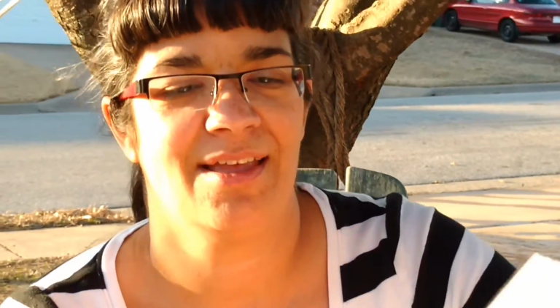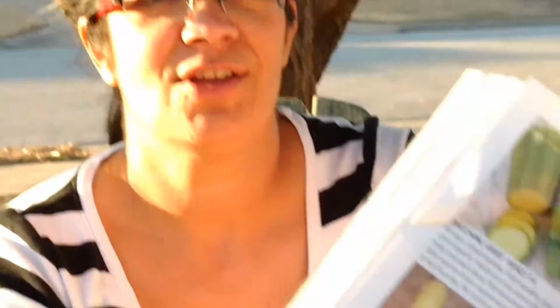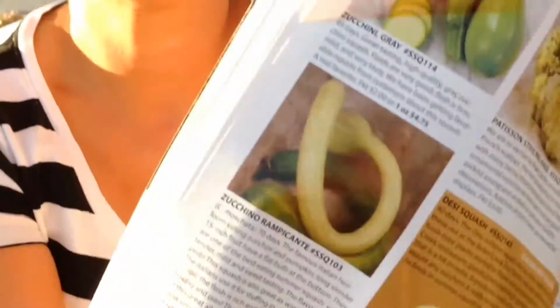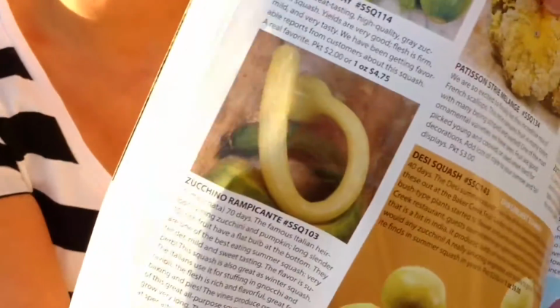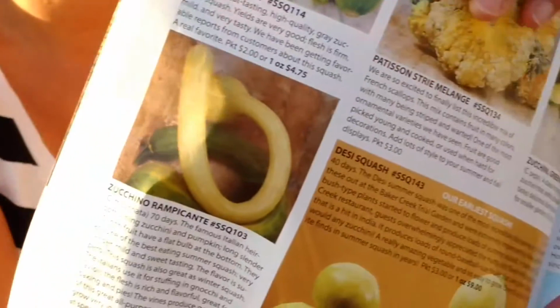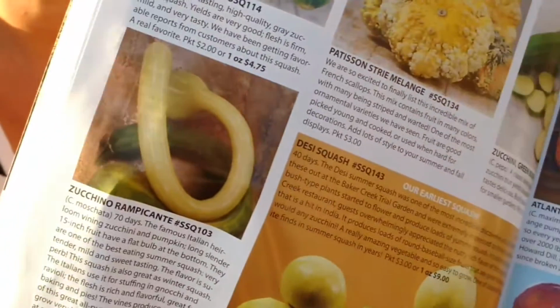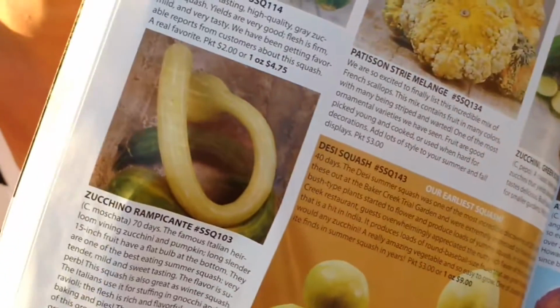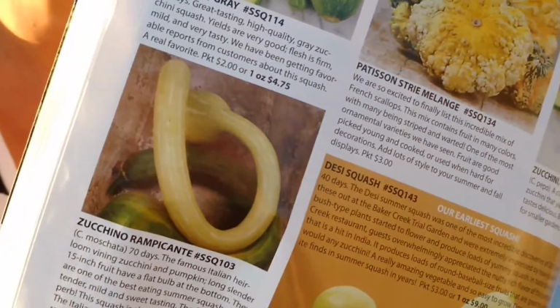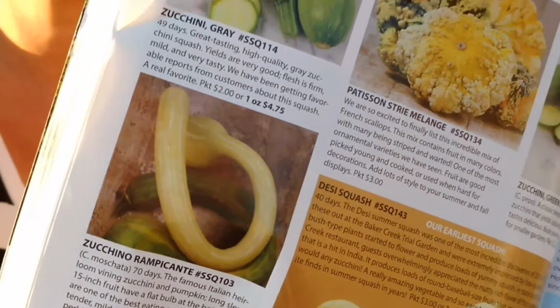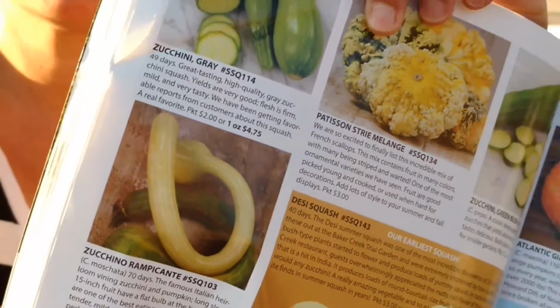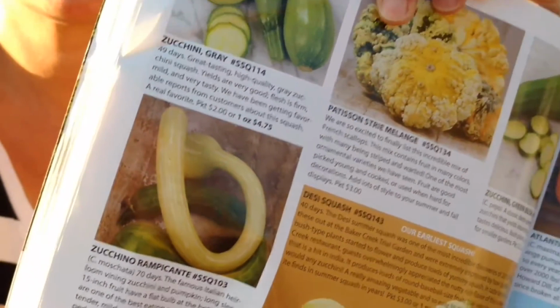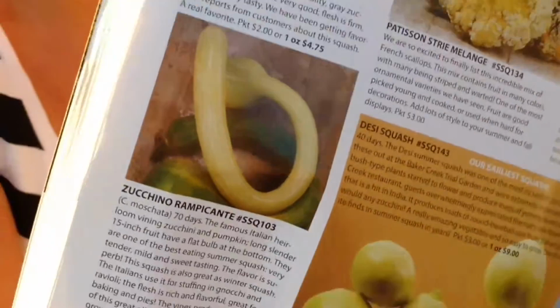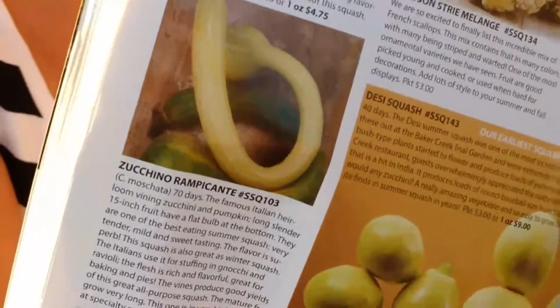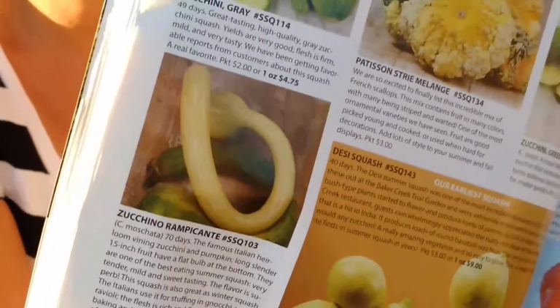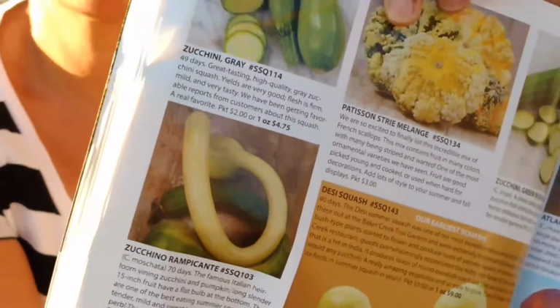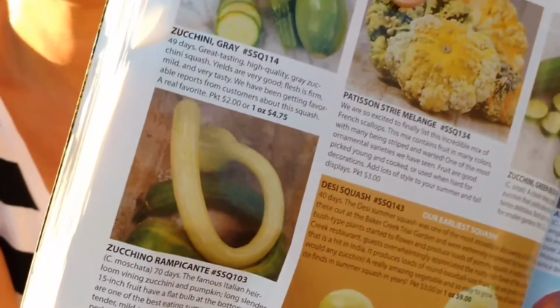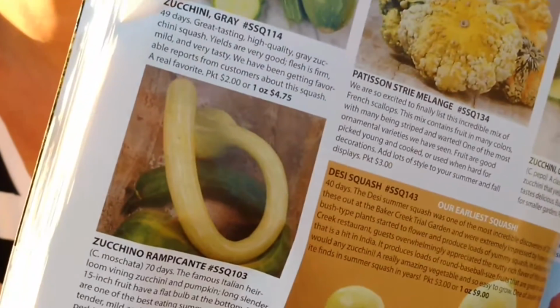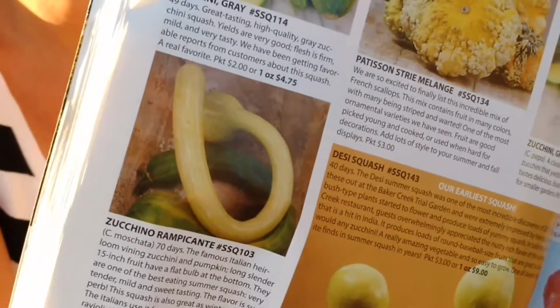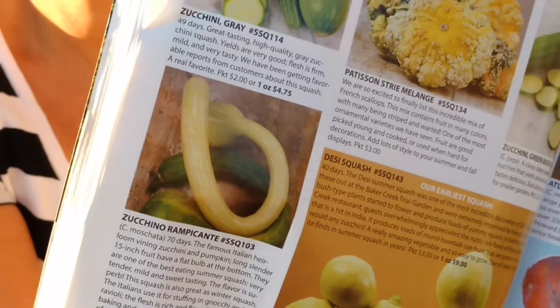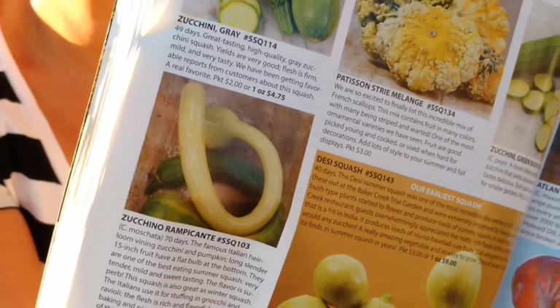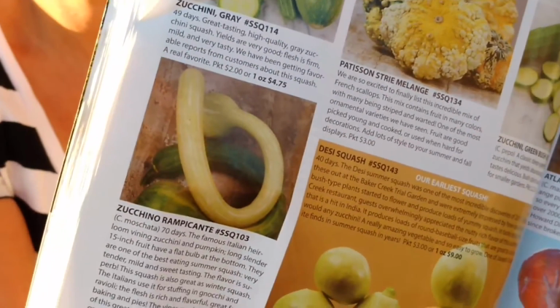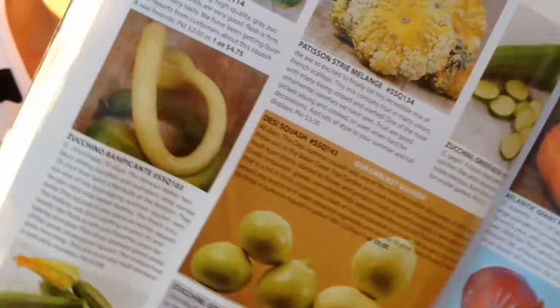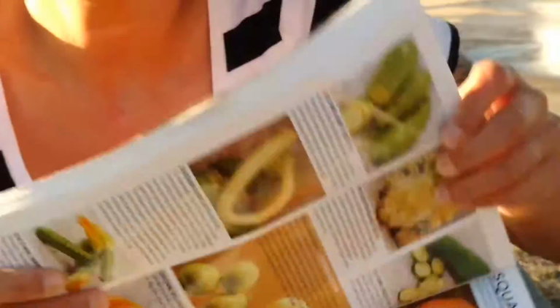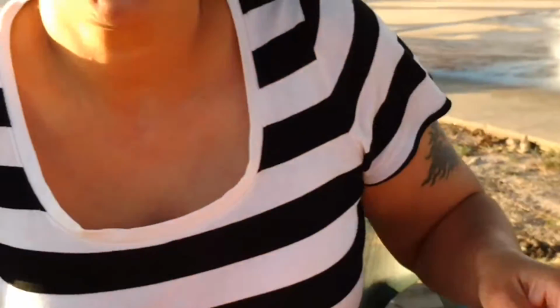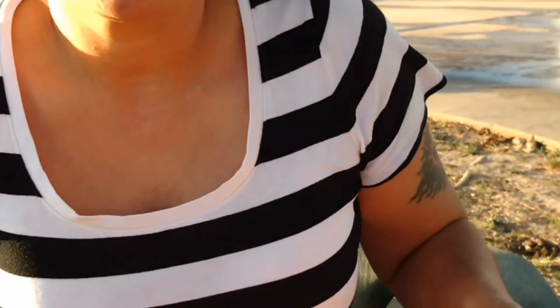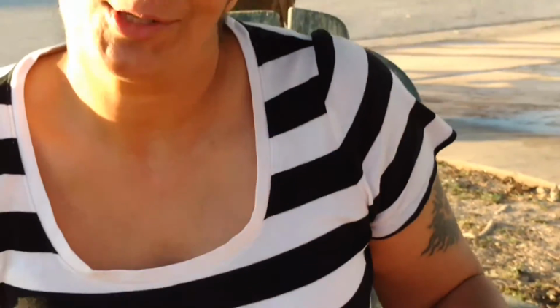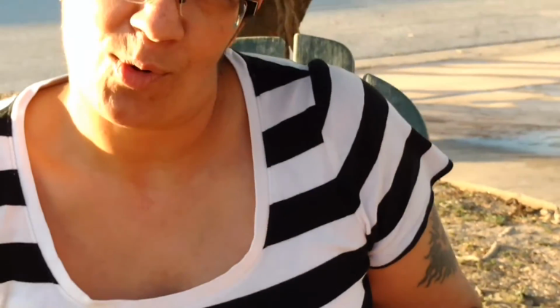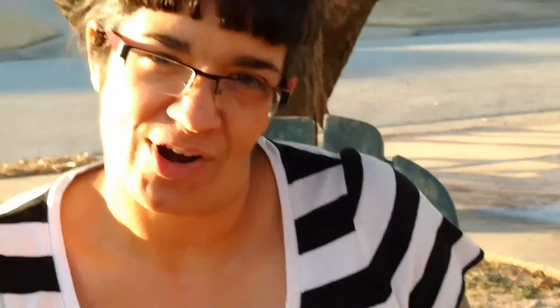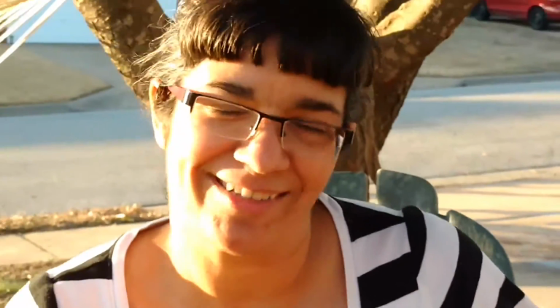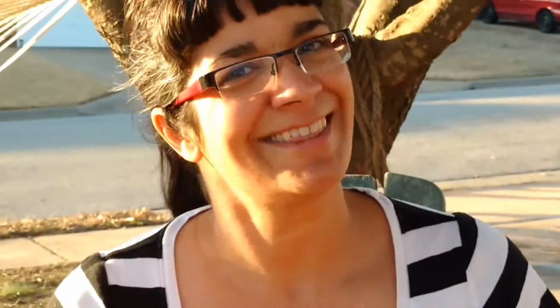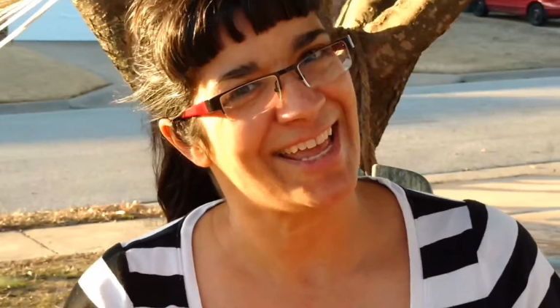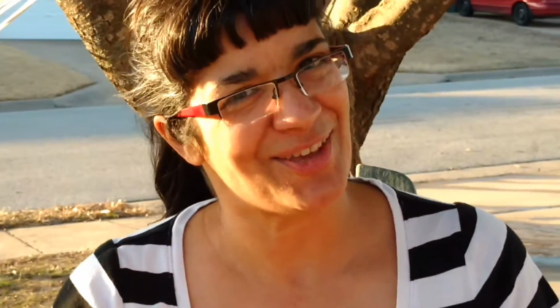Zucchini Rampicante. Gardener's Corner. Thank you.